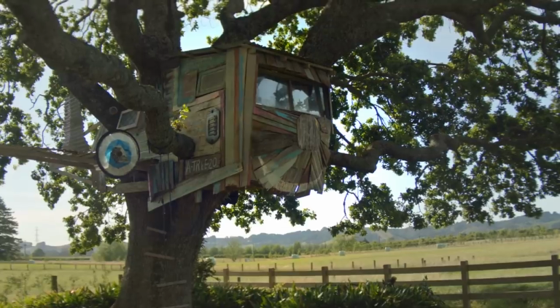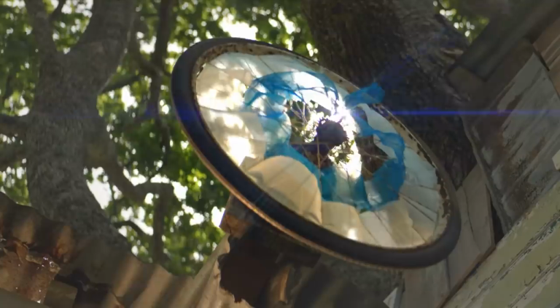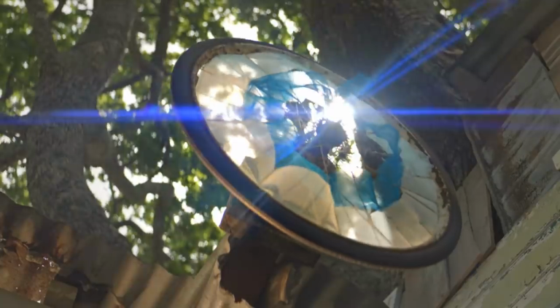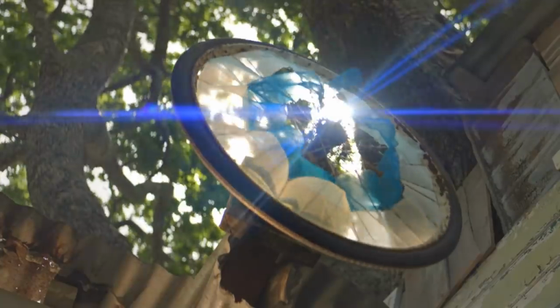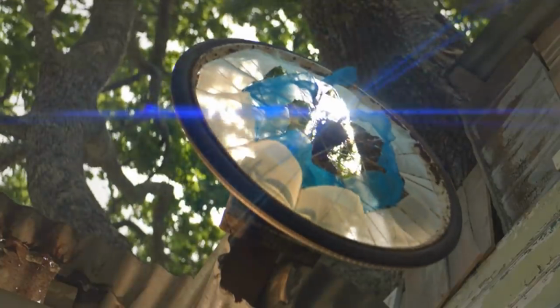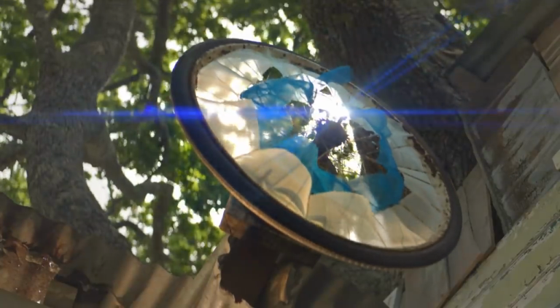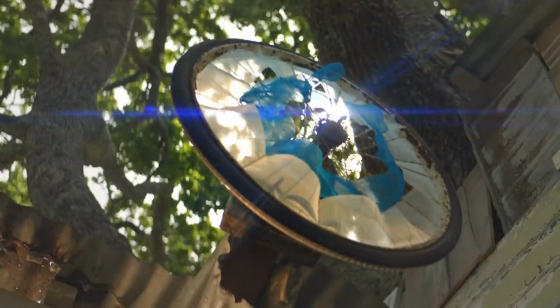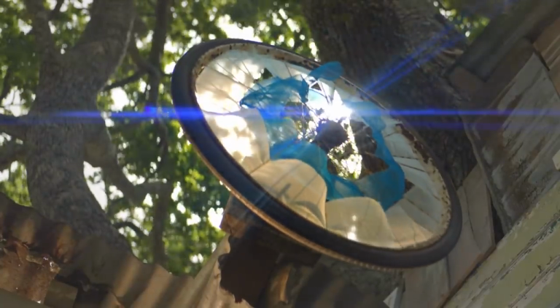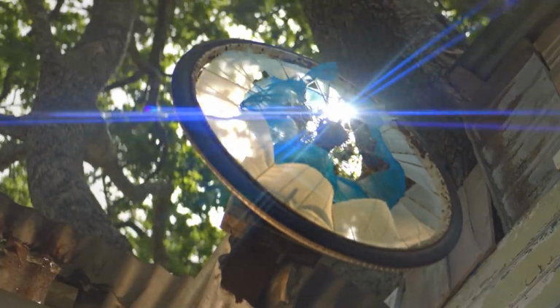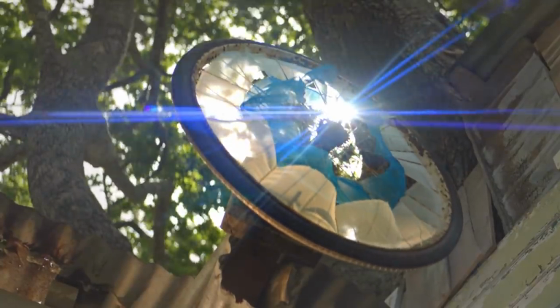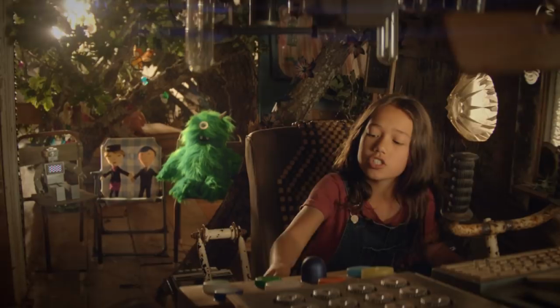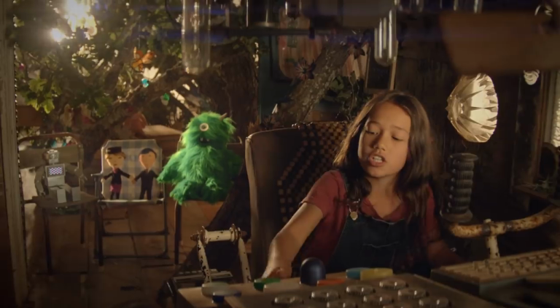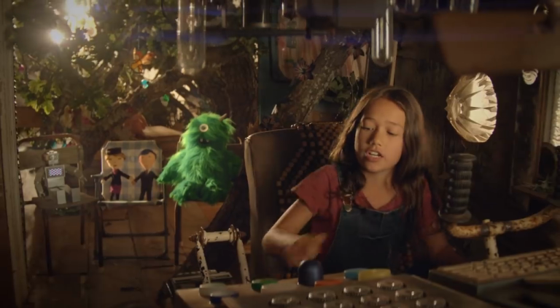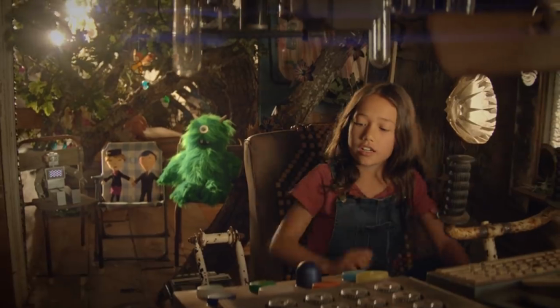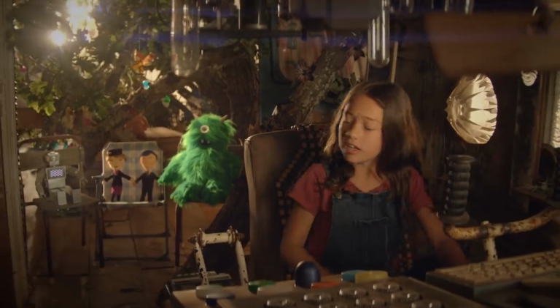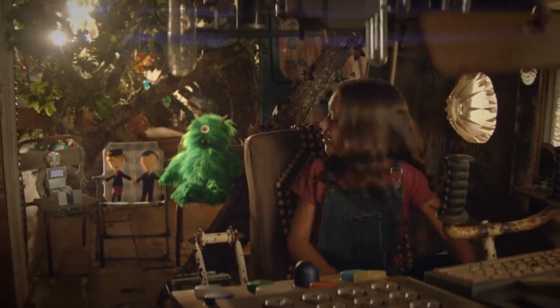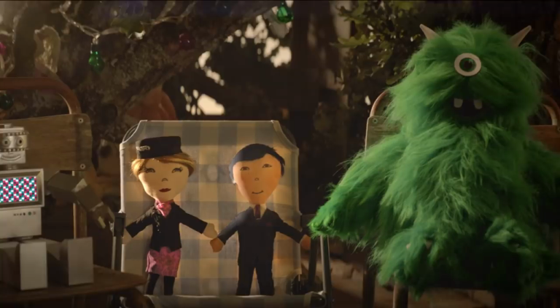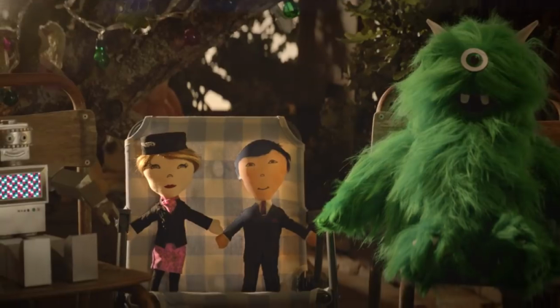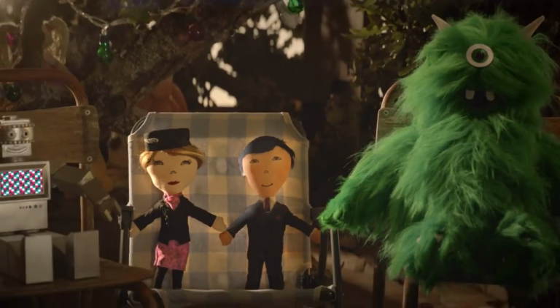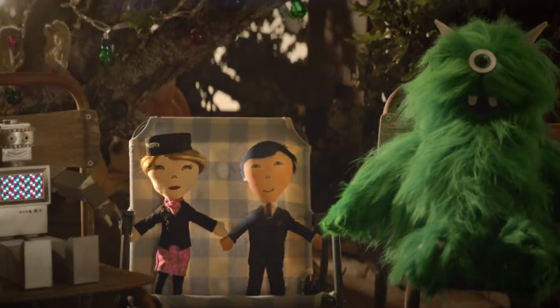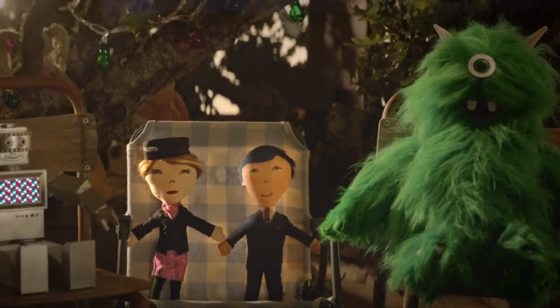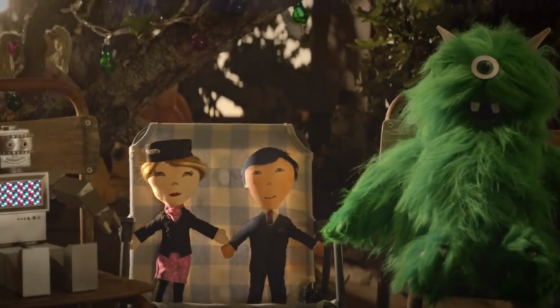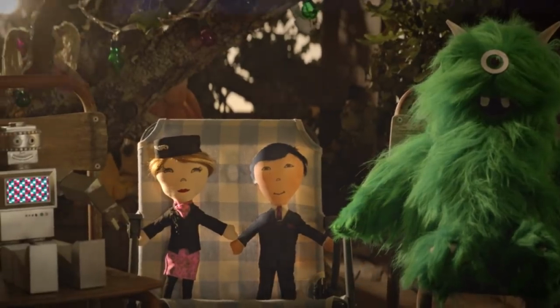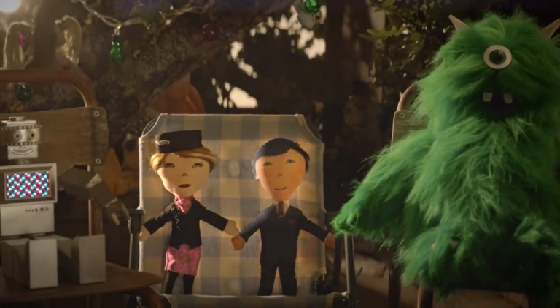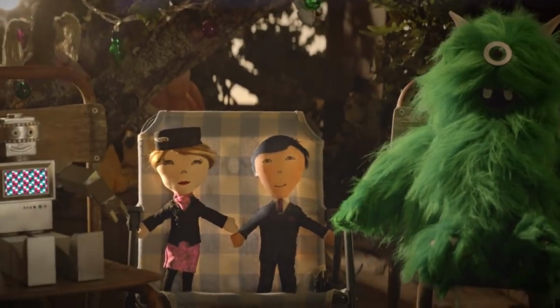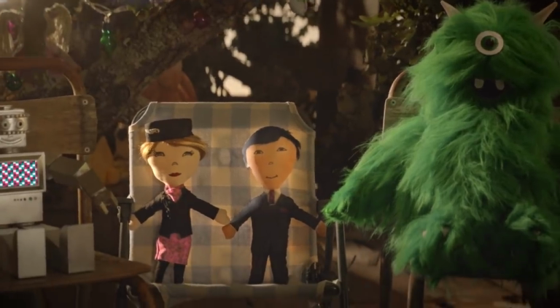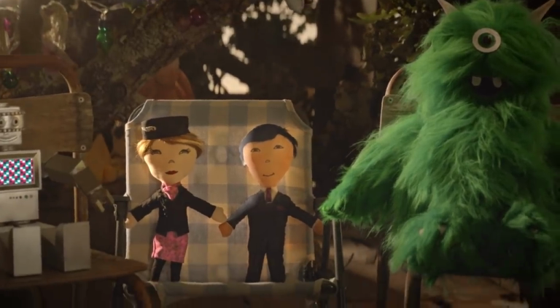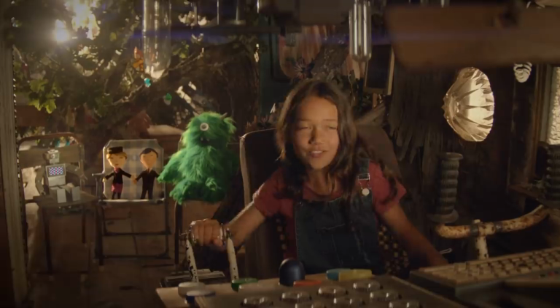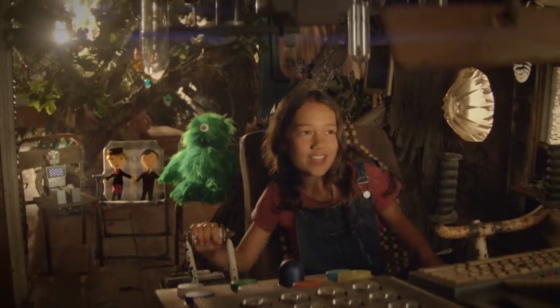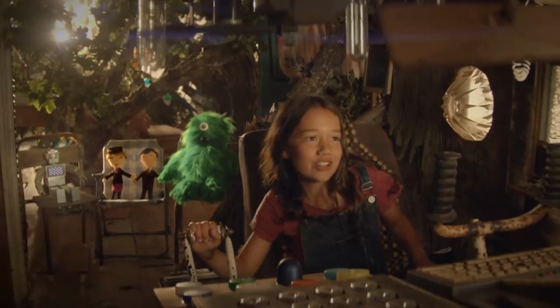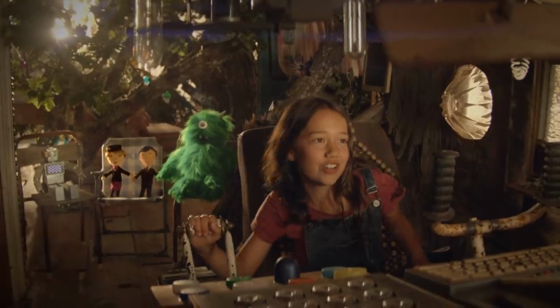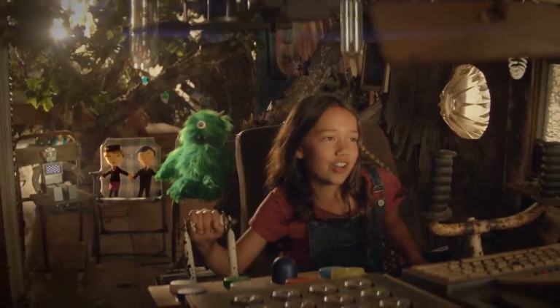Riders, check. Engine, check. You guys ready? Take off. Yeah.